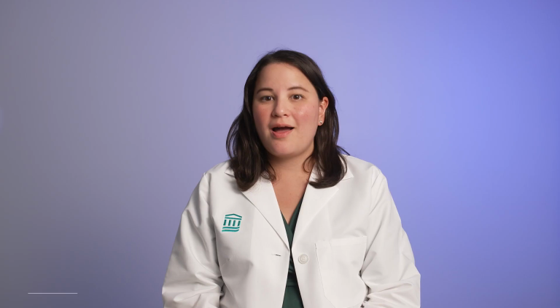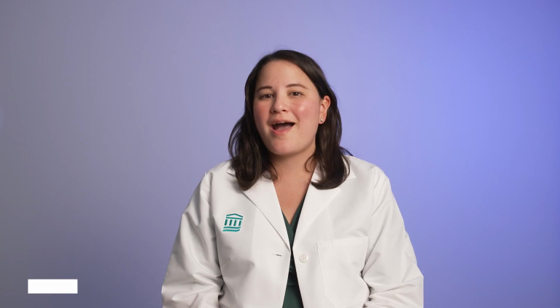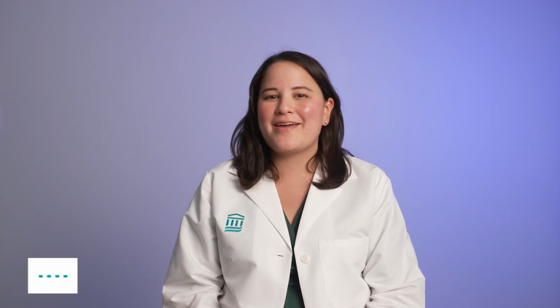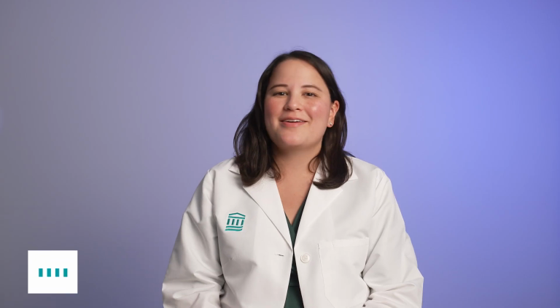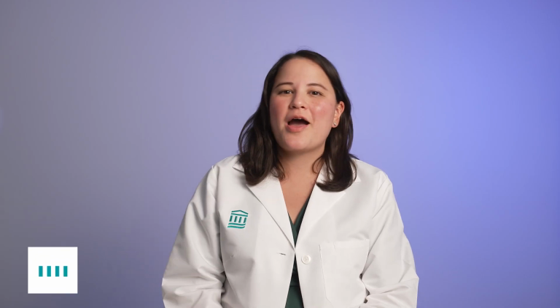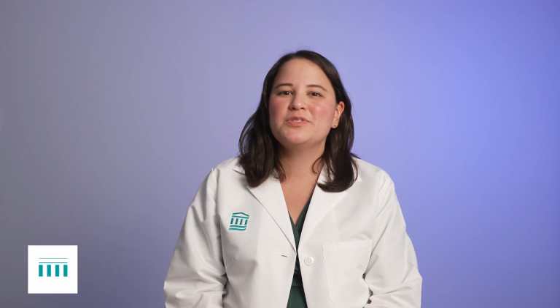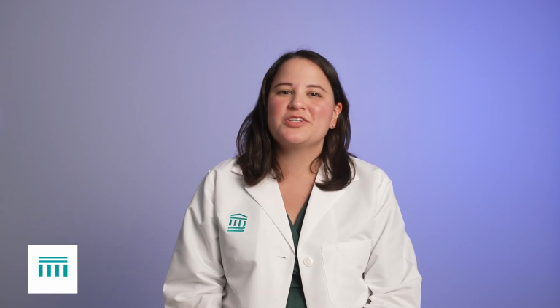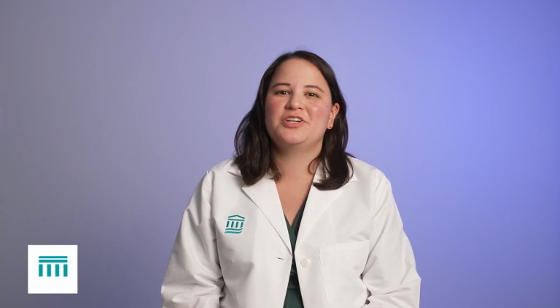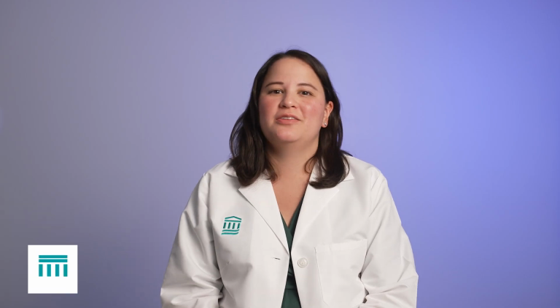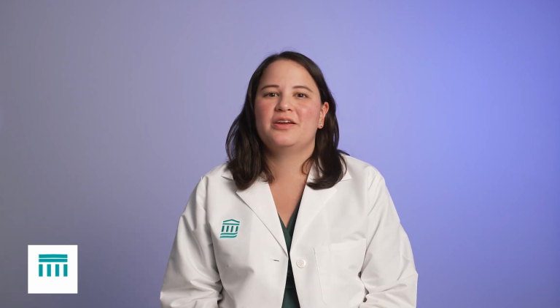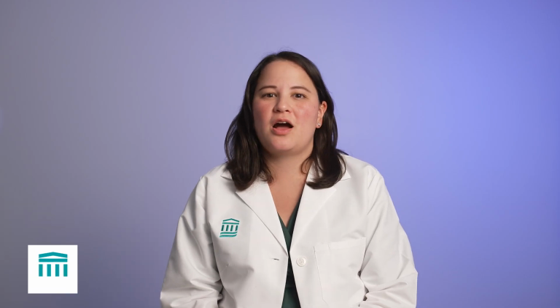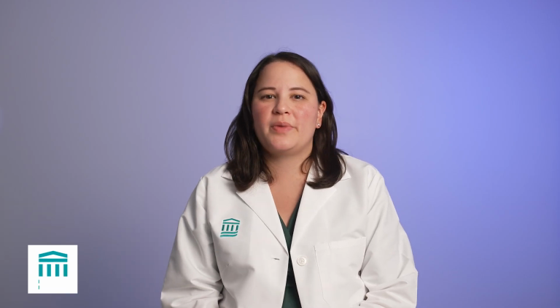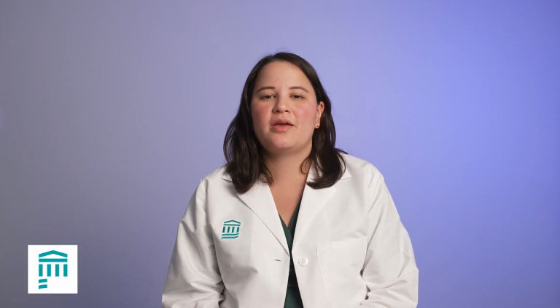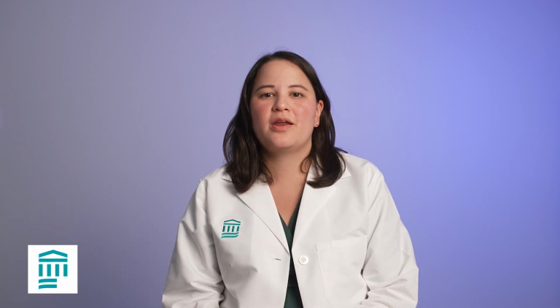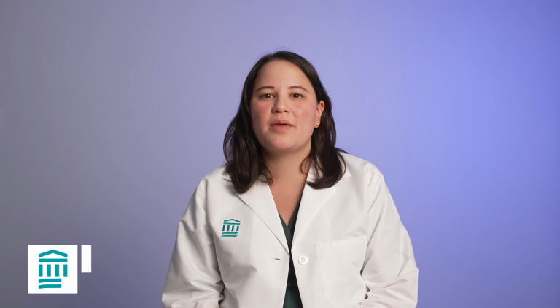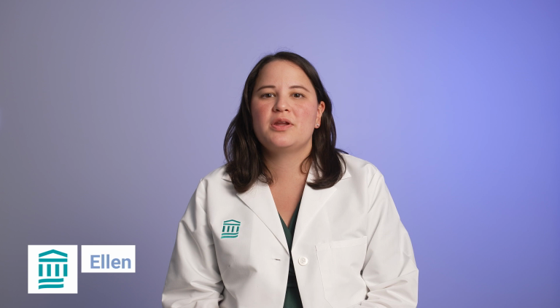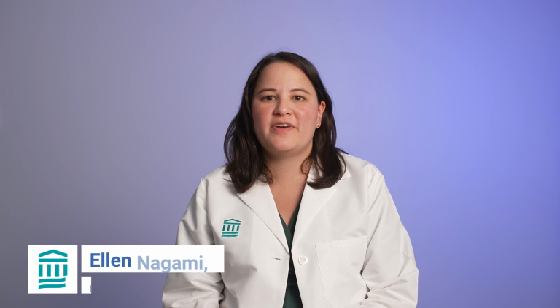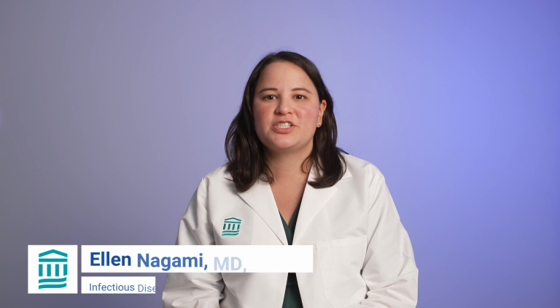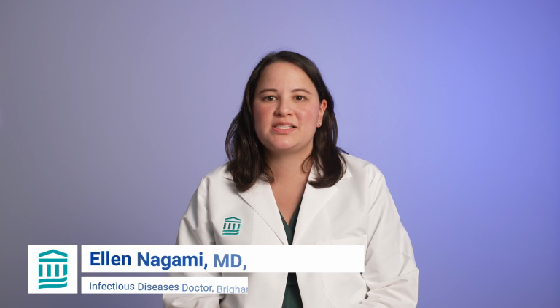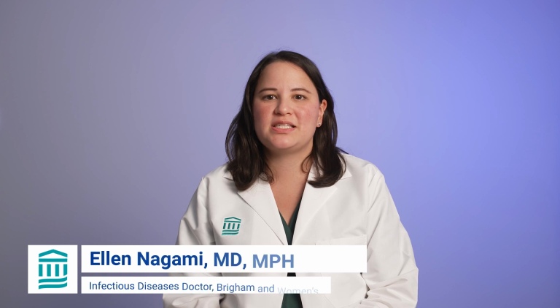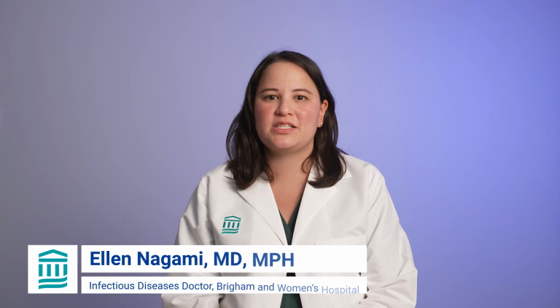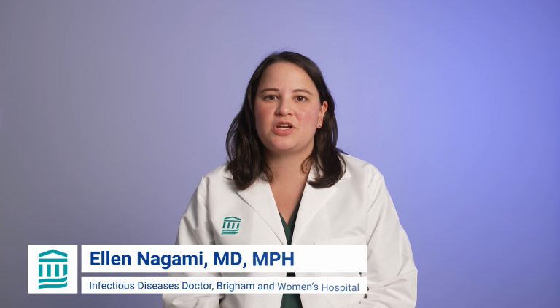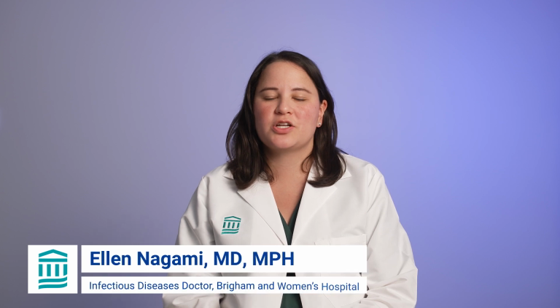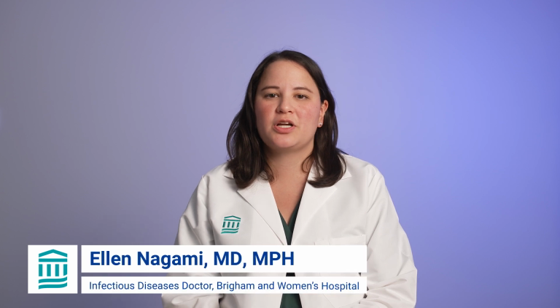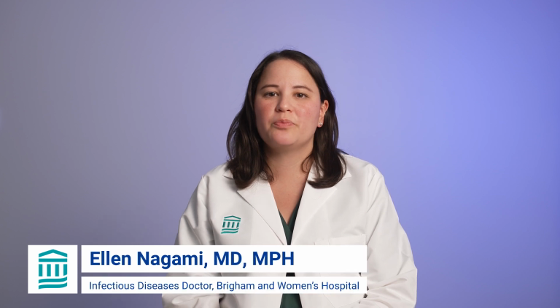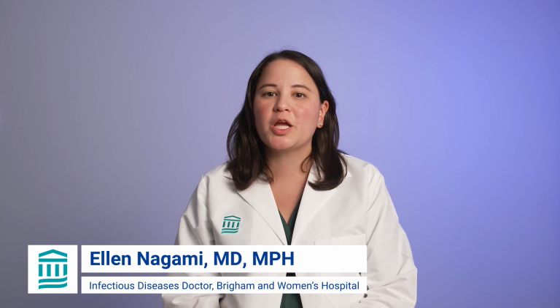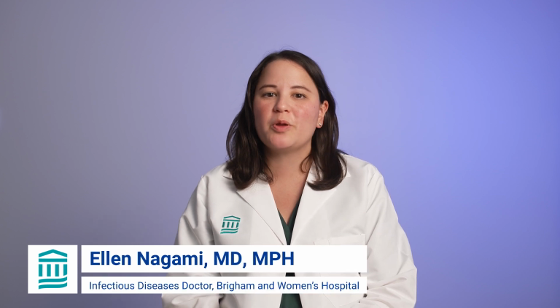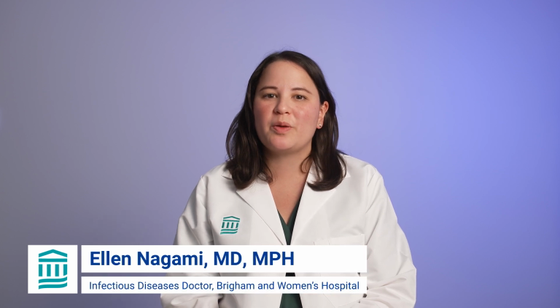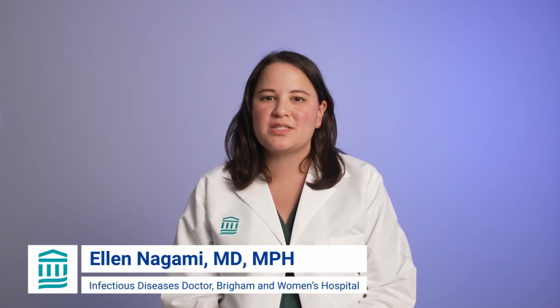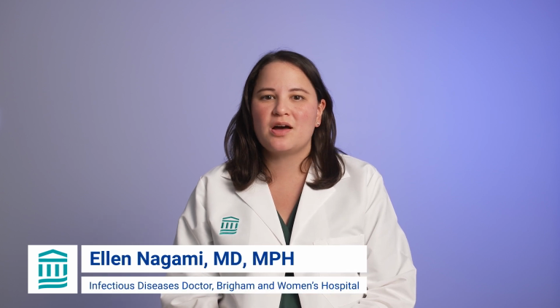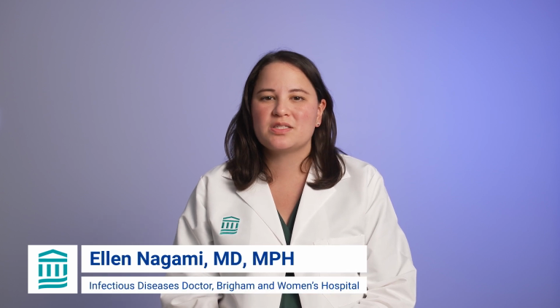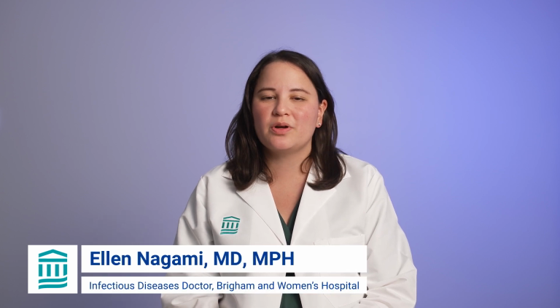Hi, I'm Dr. Ellen Nagami and I'm an infectious diseases doctor at Brigham and Women's Hospital.